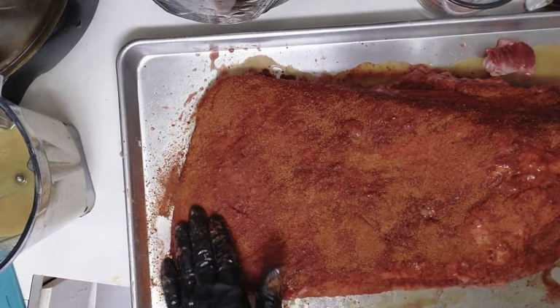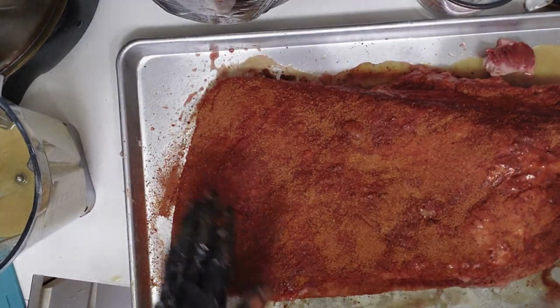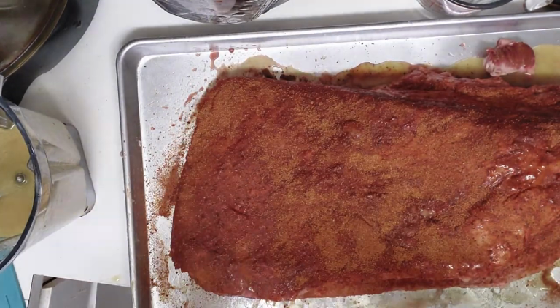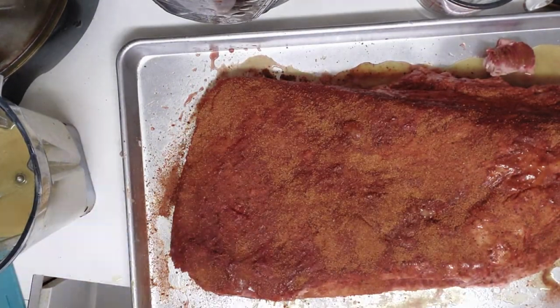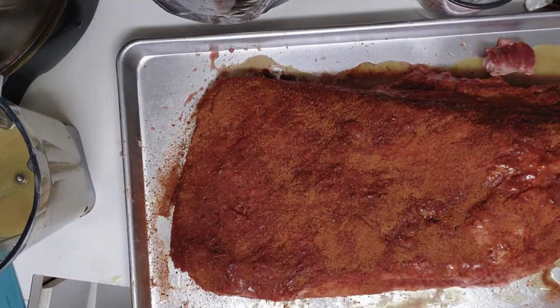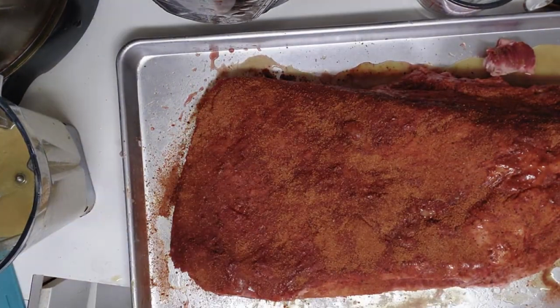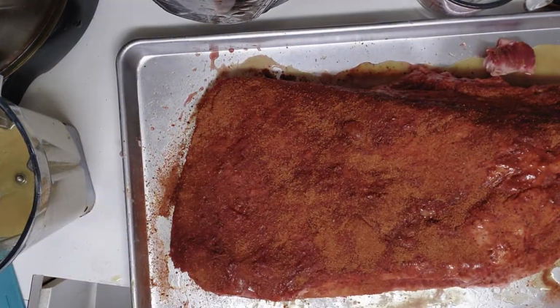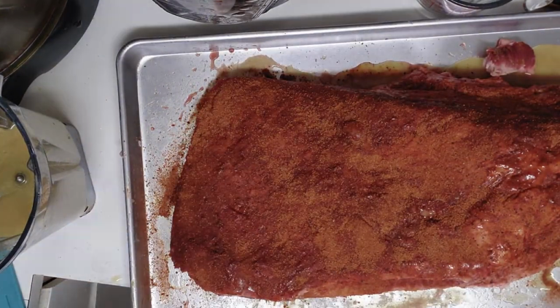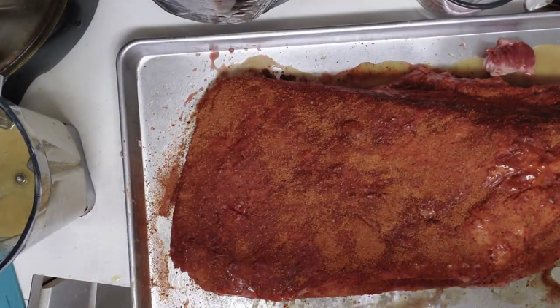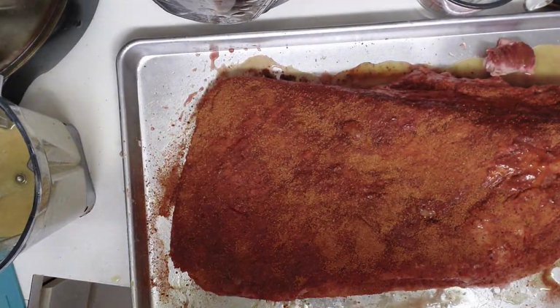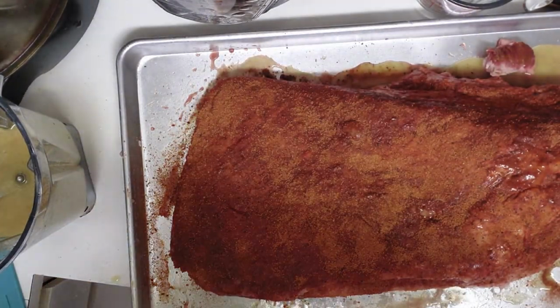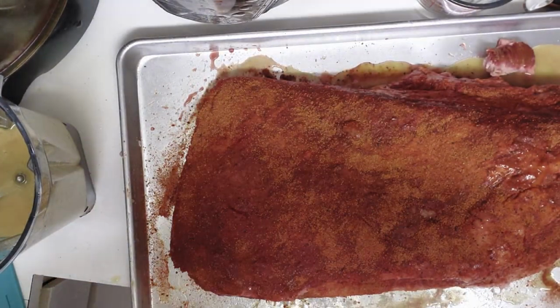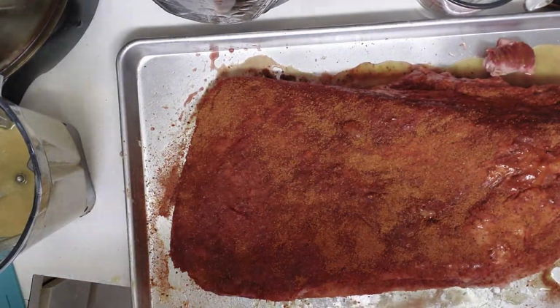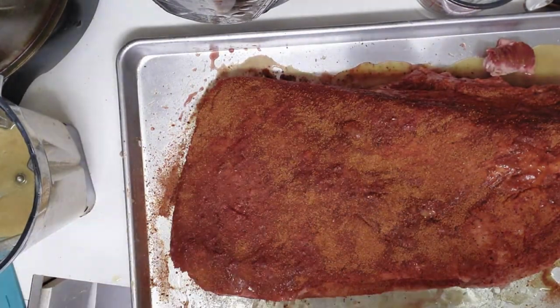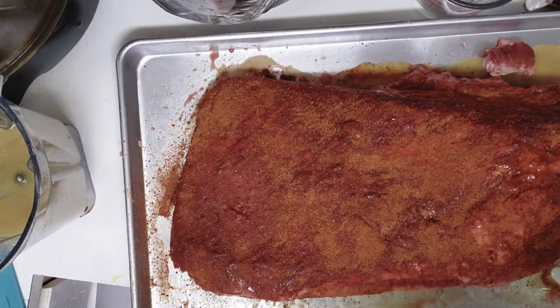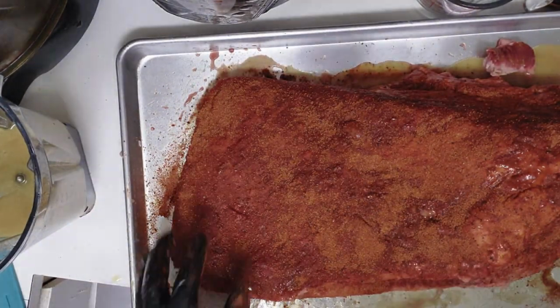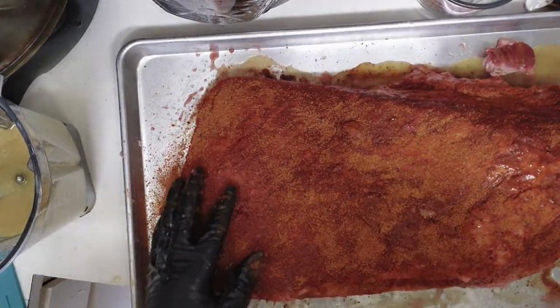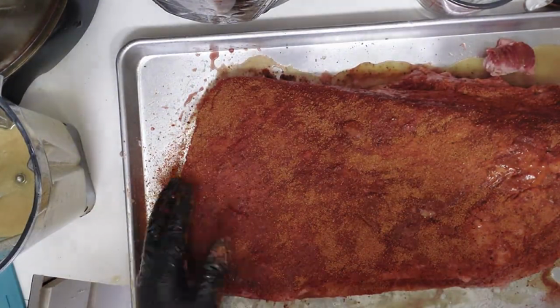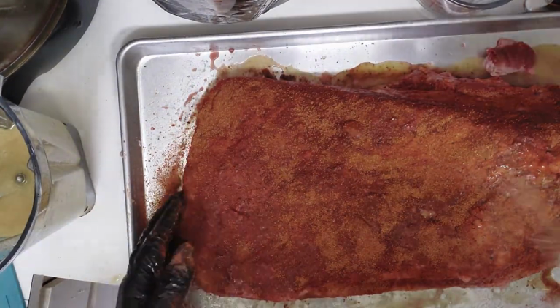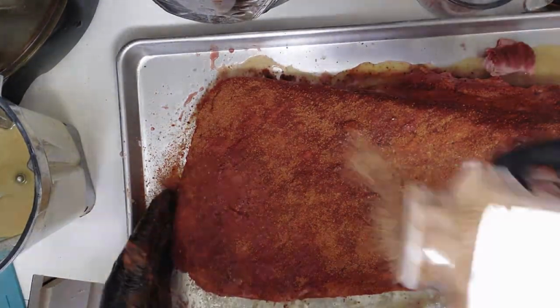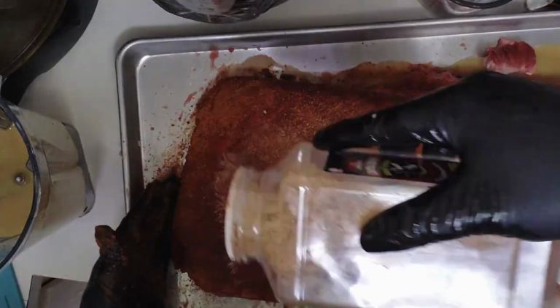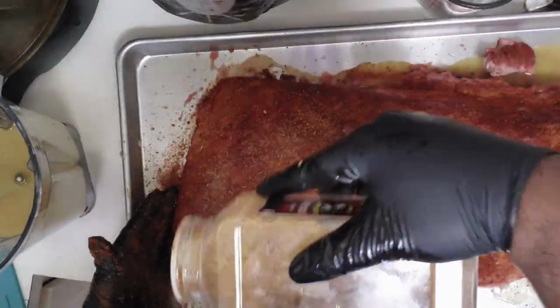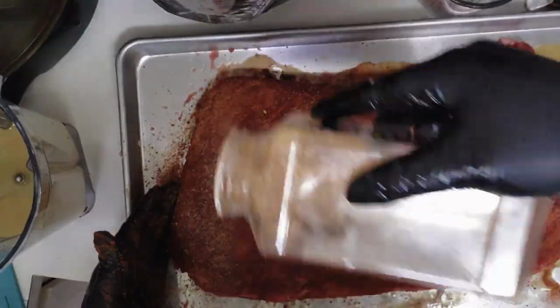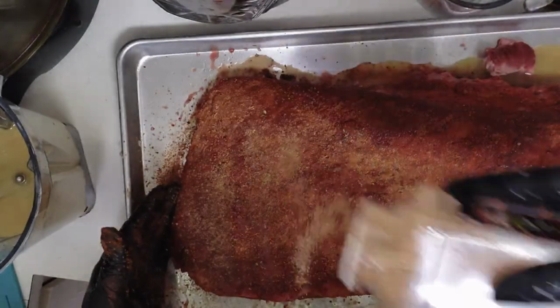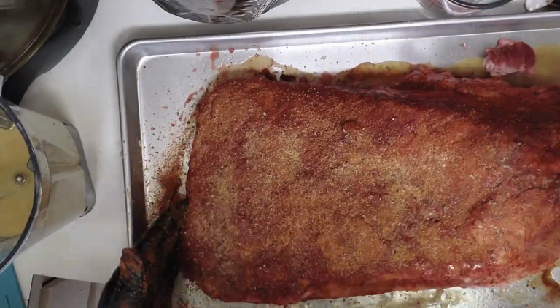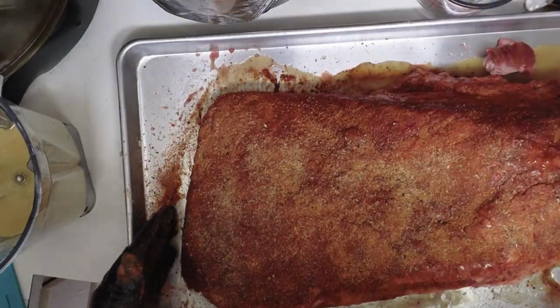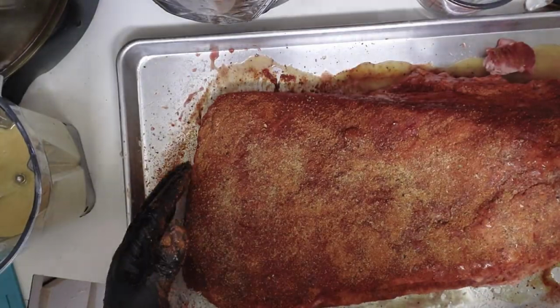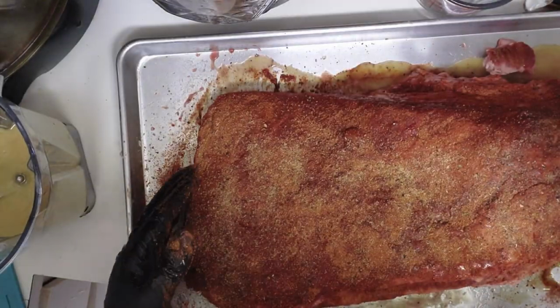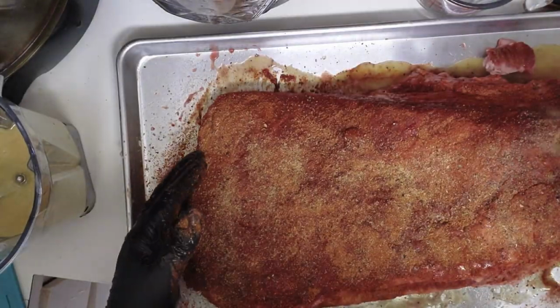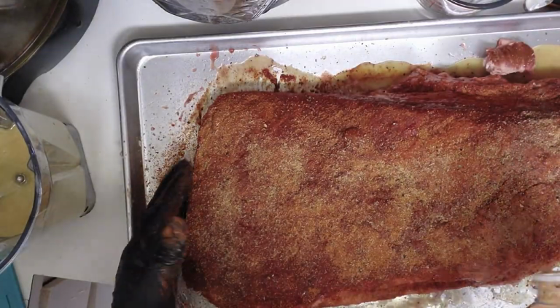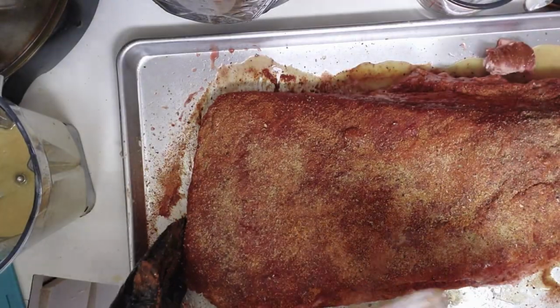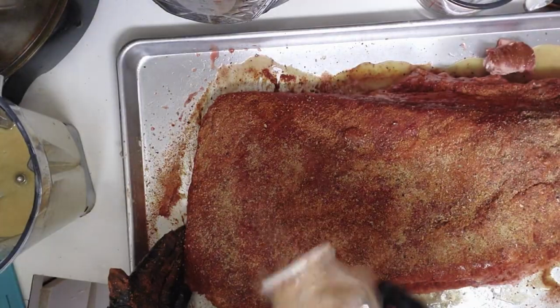Using our usual Calcutta injection after trimming the brisket, we laid down the trio seasonings.